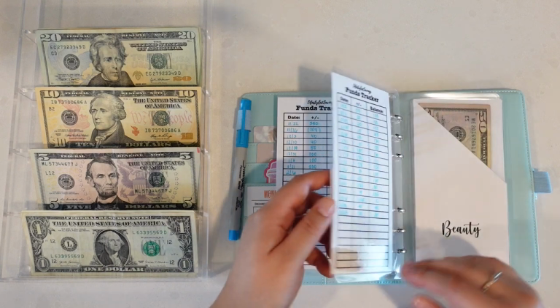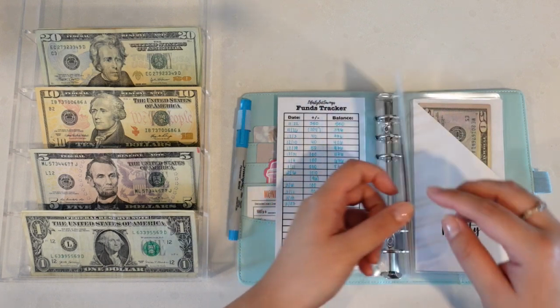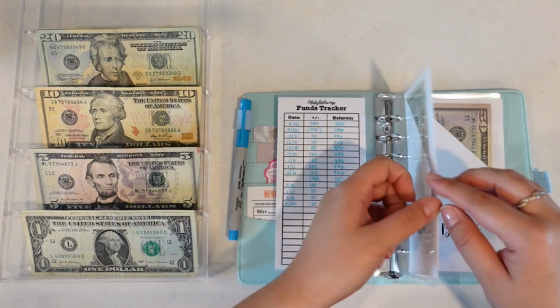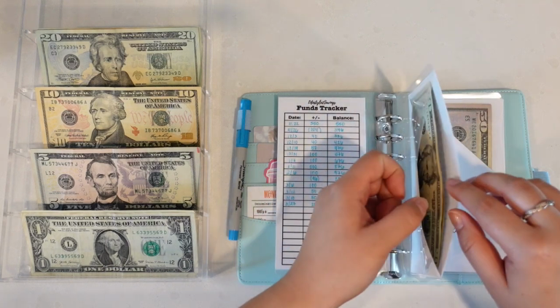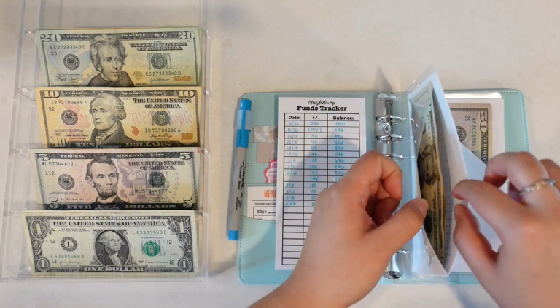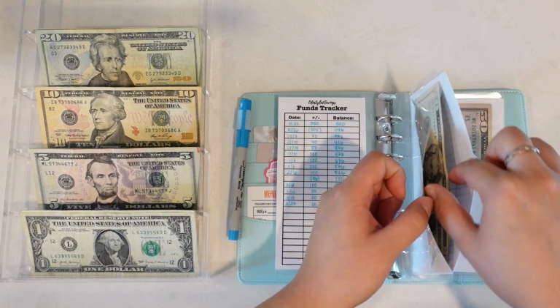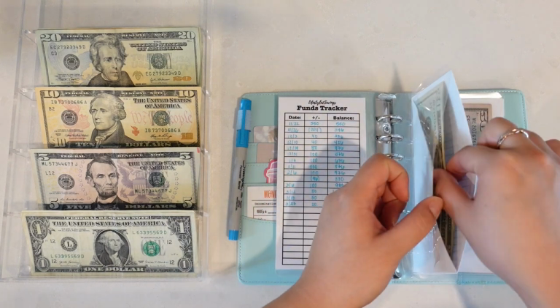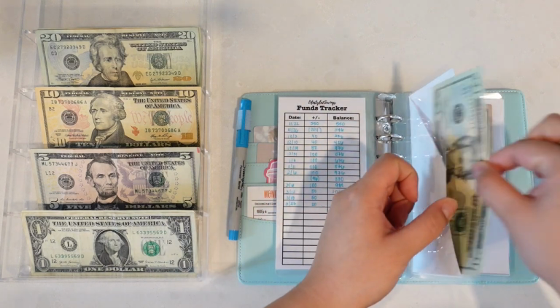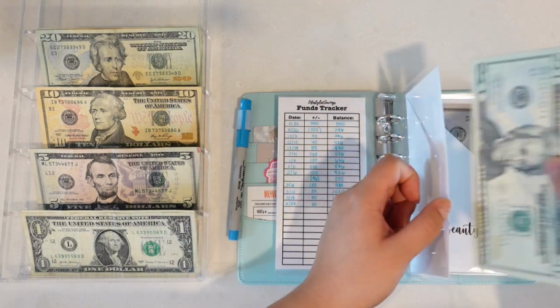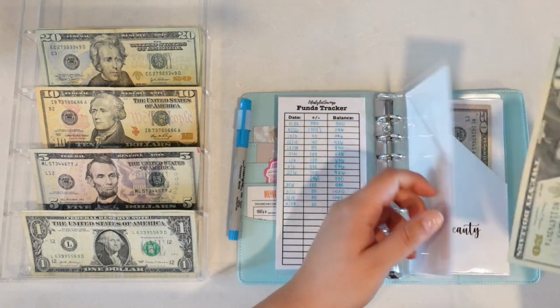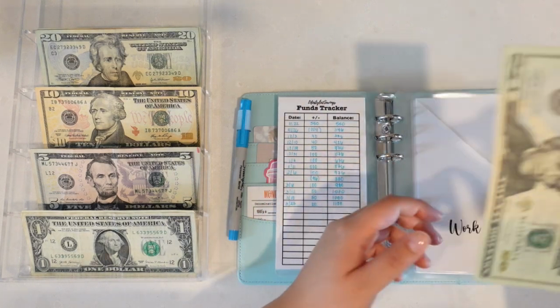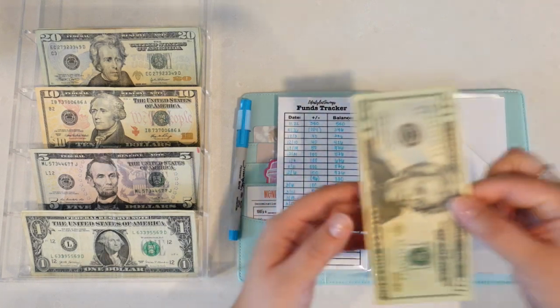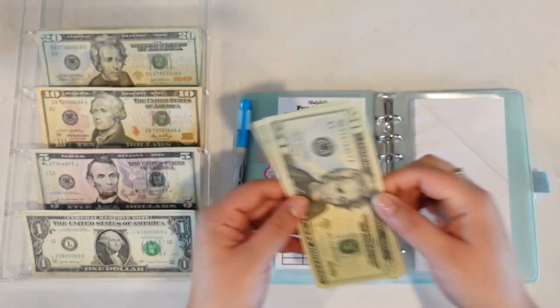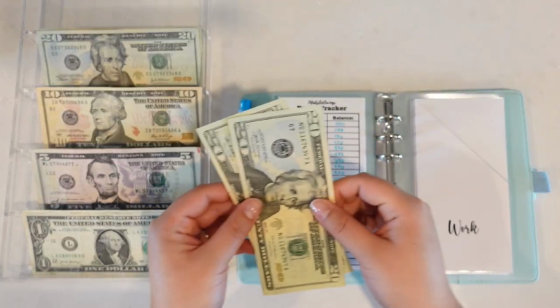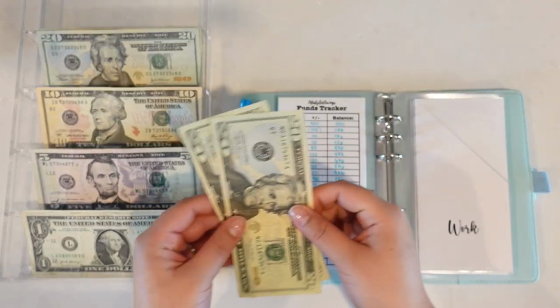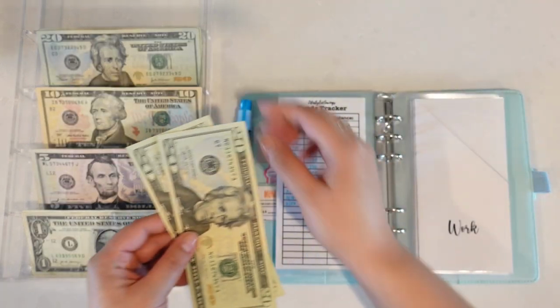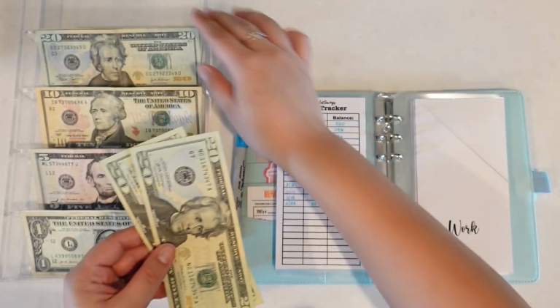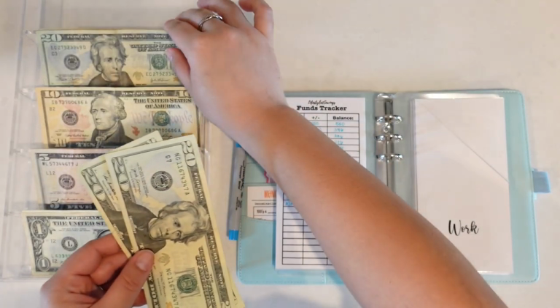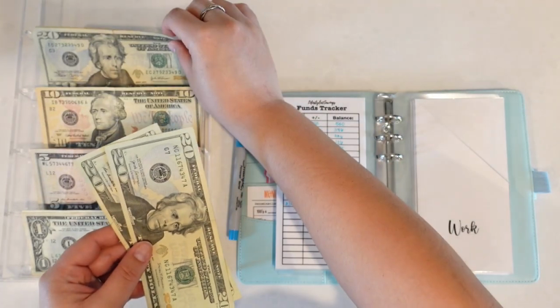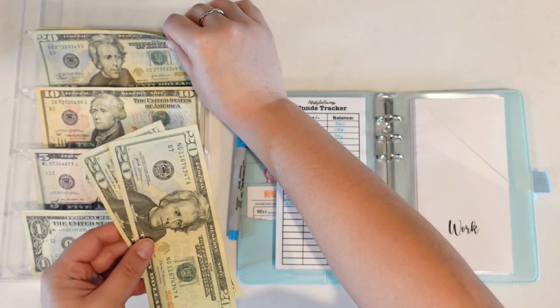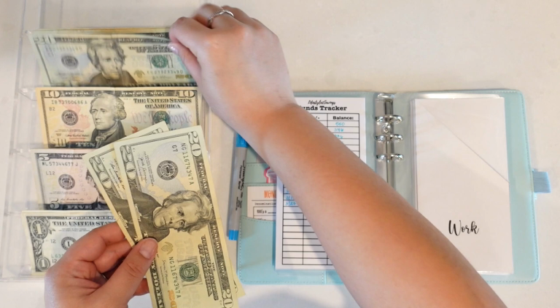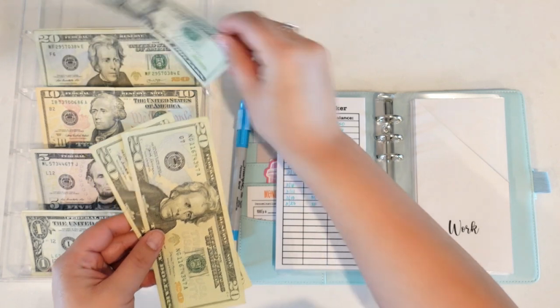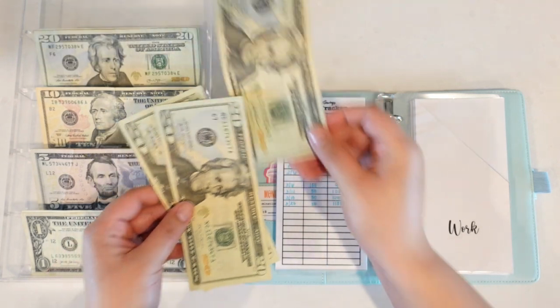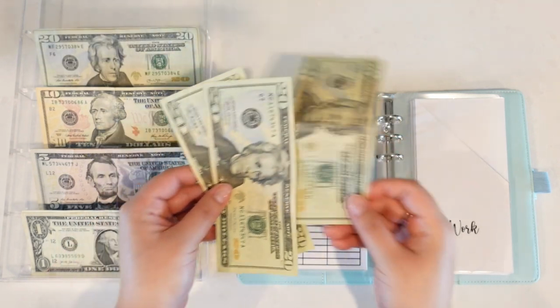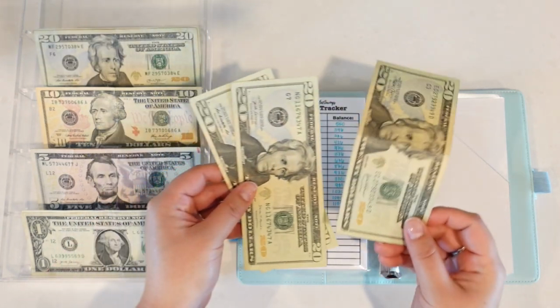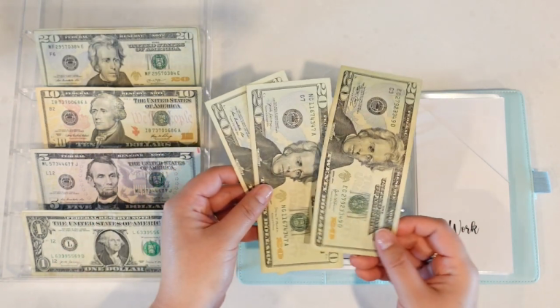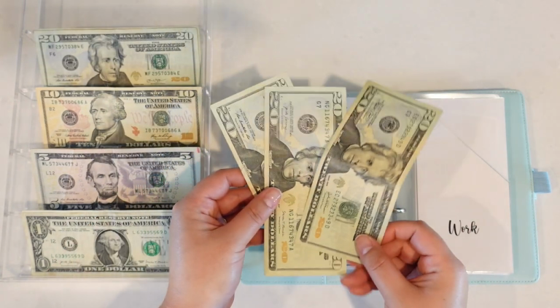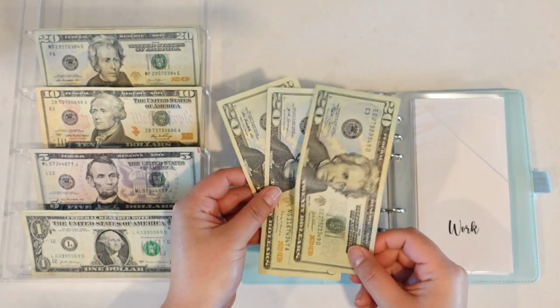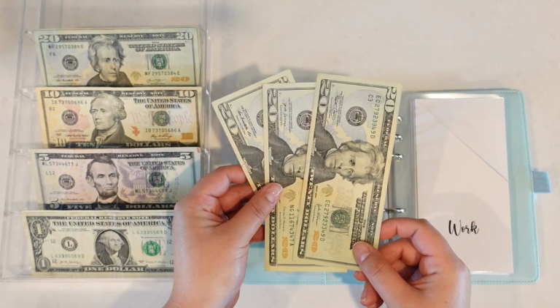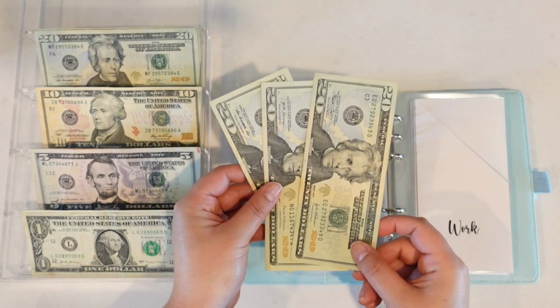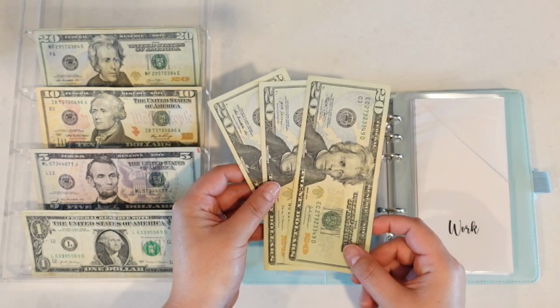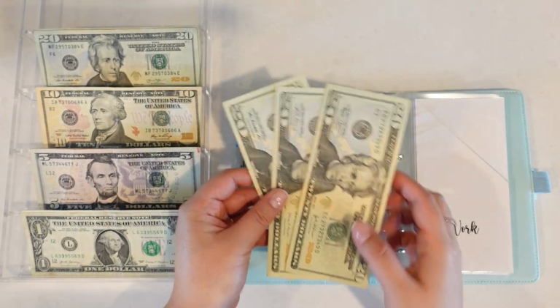For Alex's work fund, we are going to put in that $20, so now he's going to have $60.